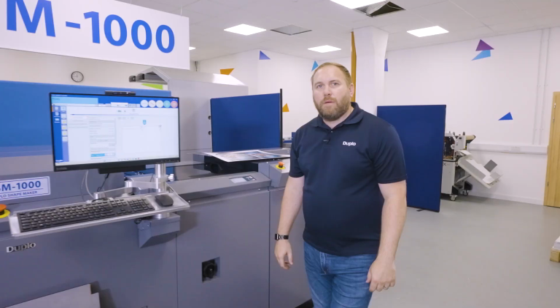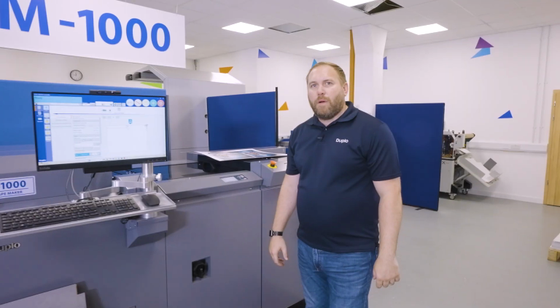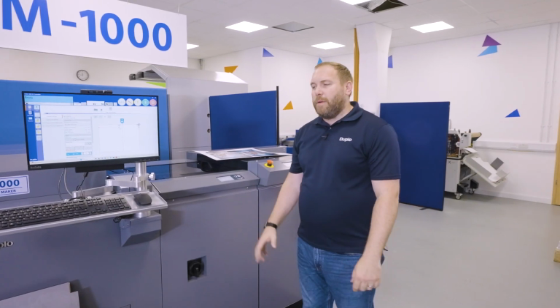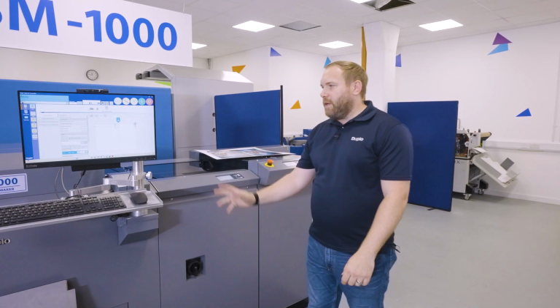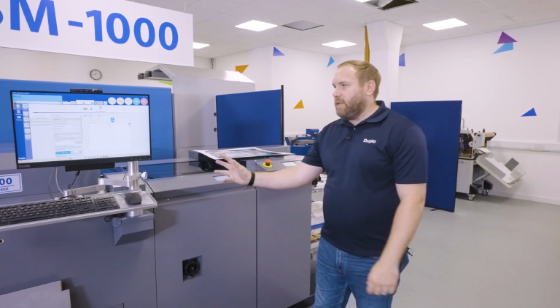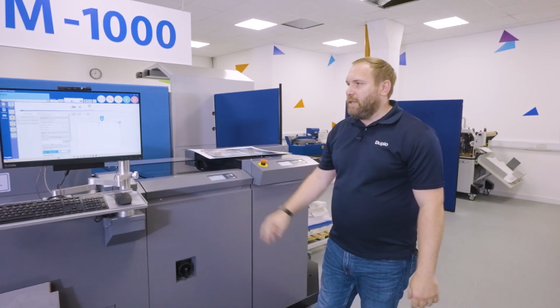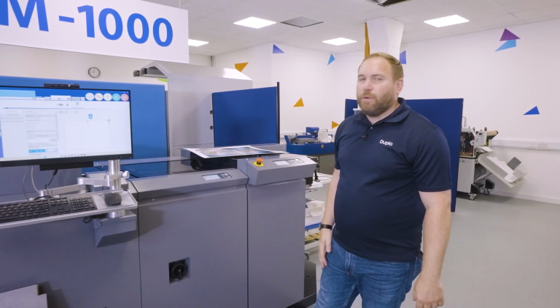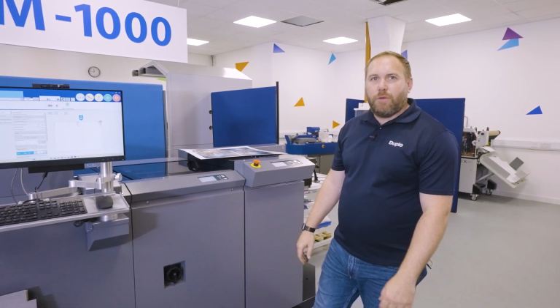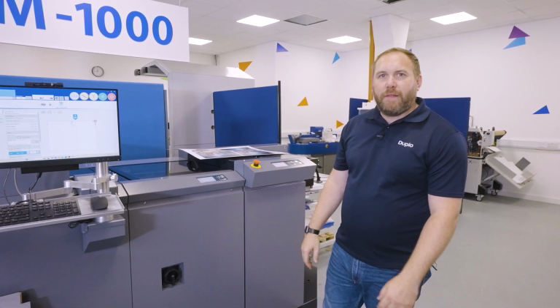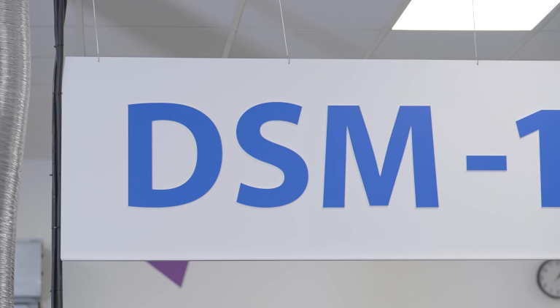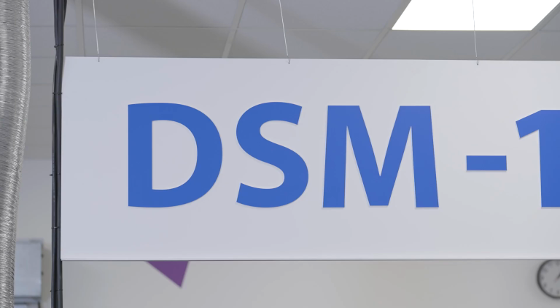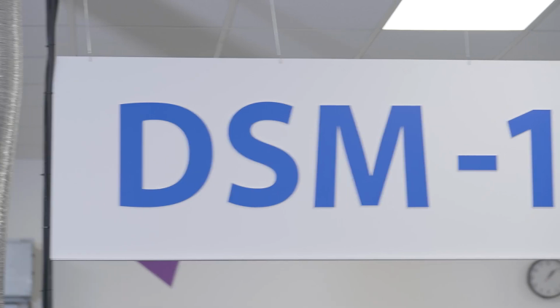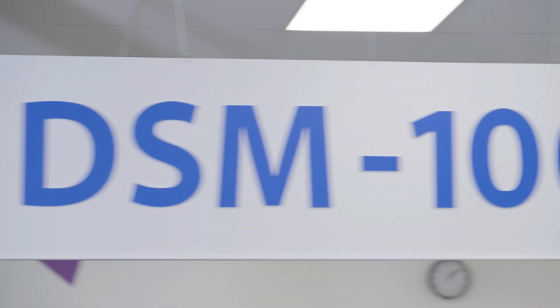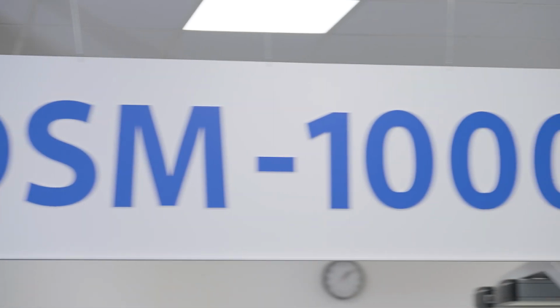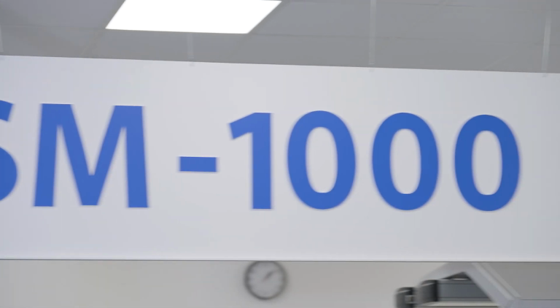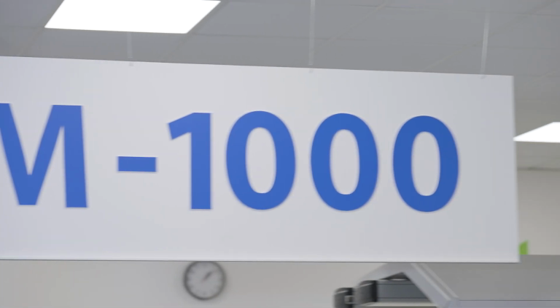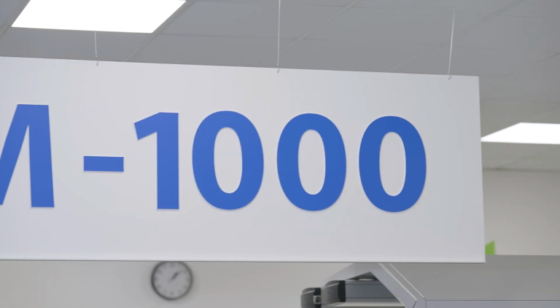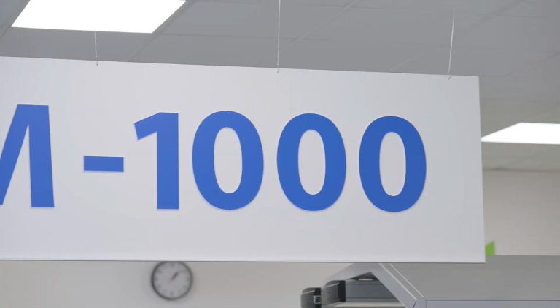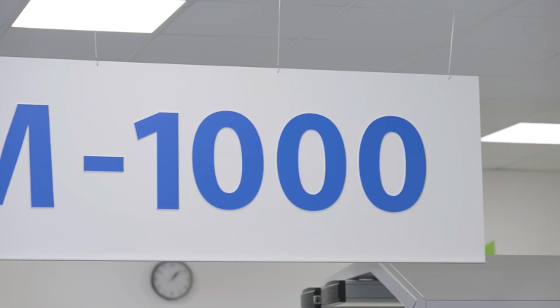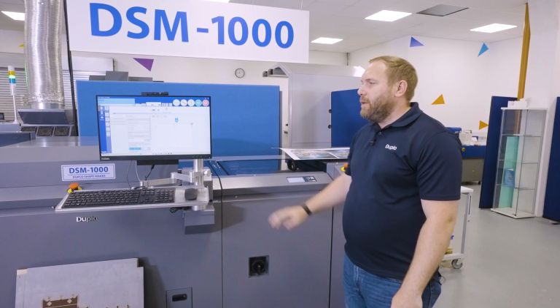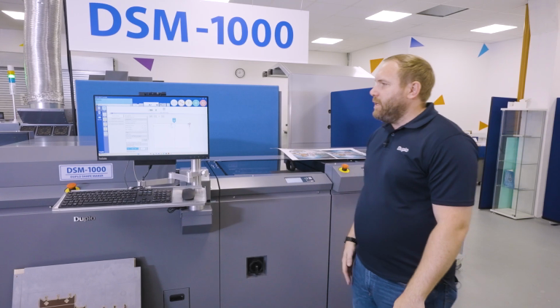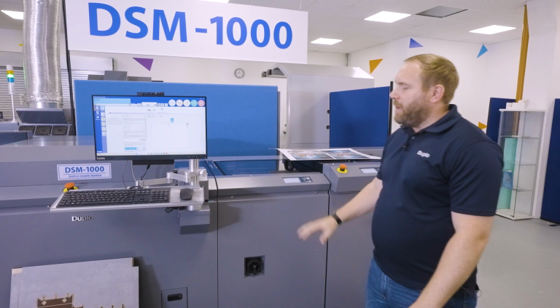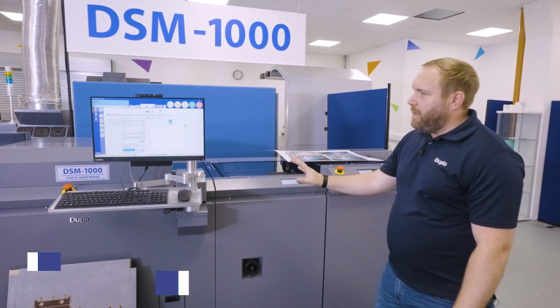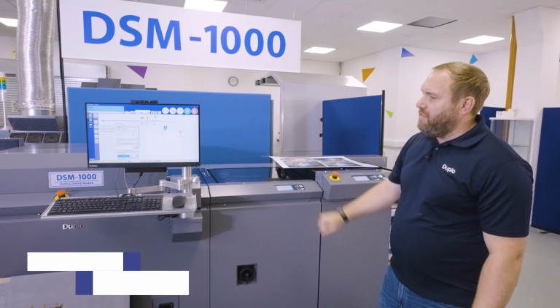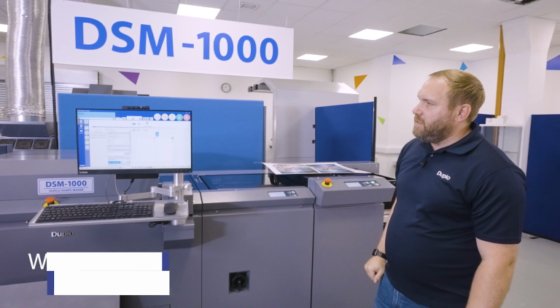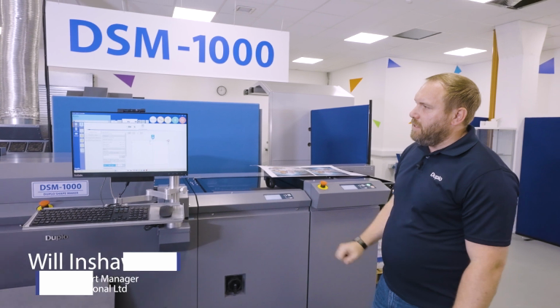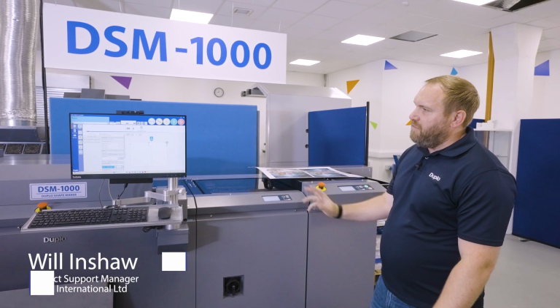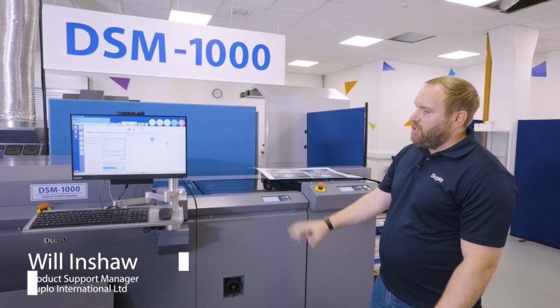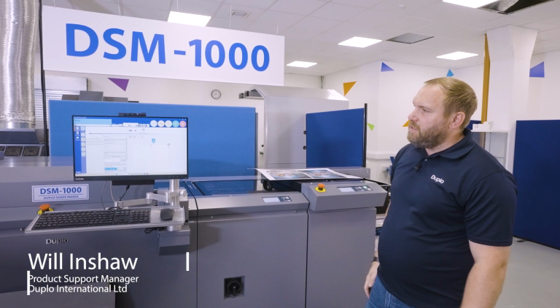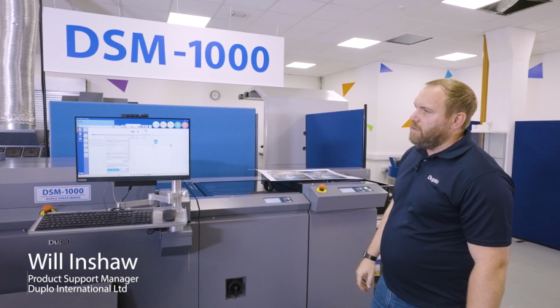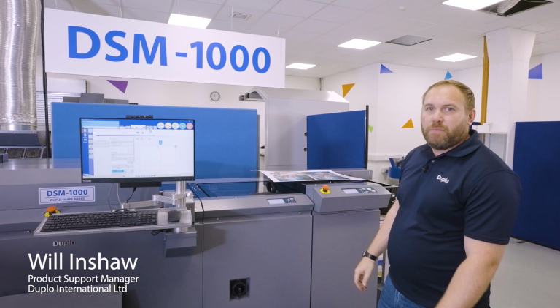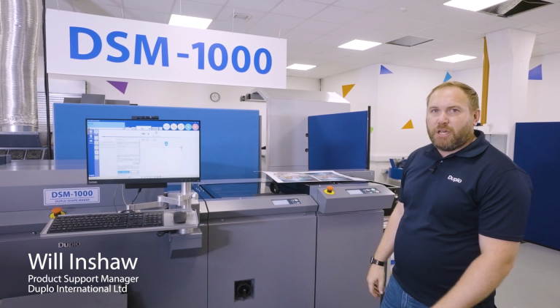Welcome. Today we're going to talk to you about the DSM 1000 digital die cutter and its main benefits and features of the machine.